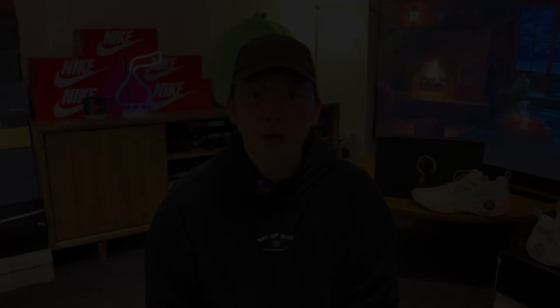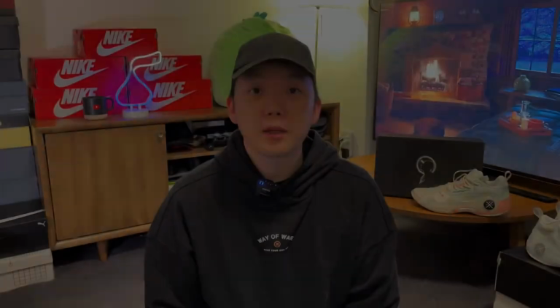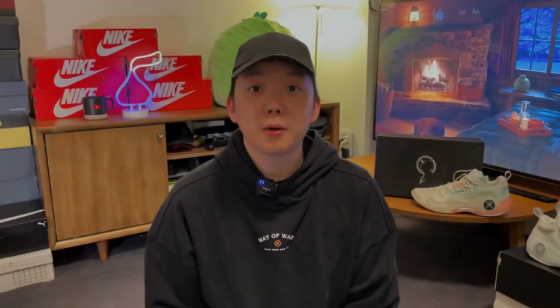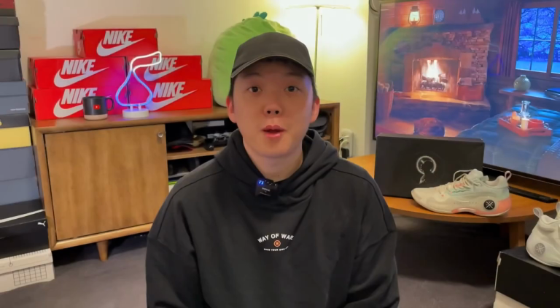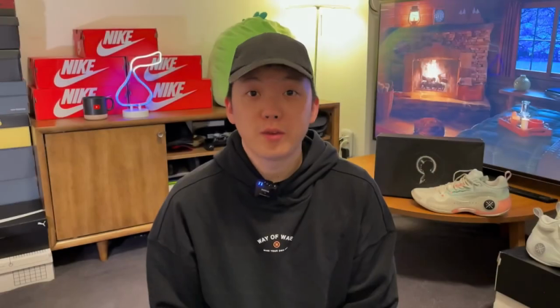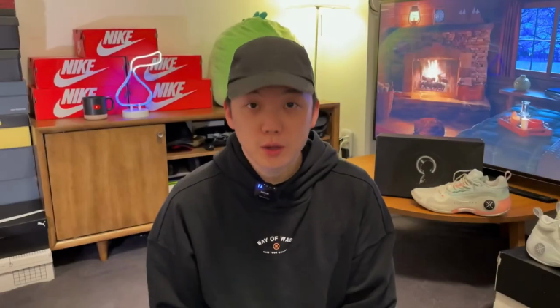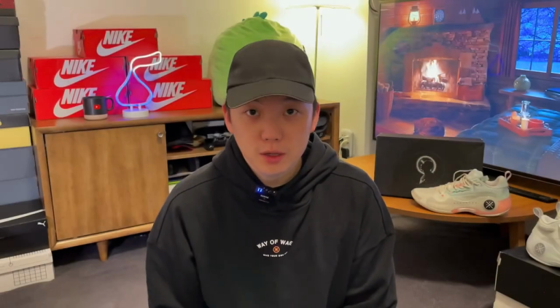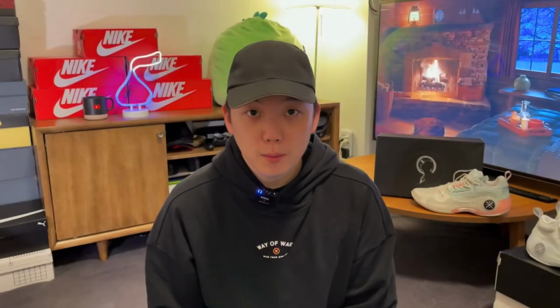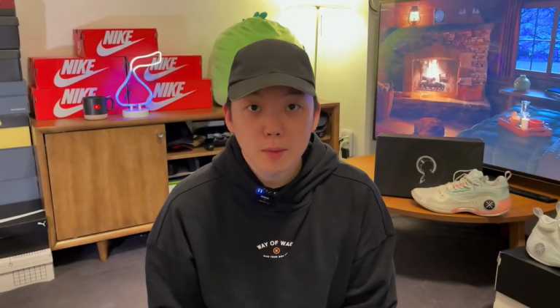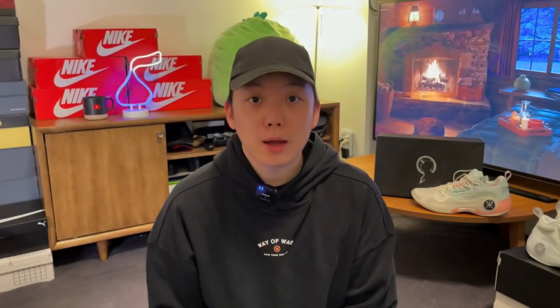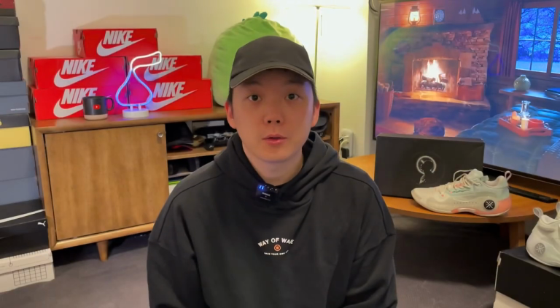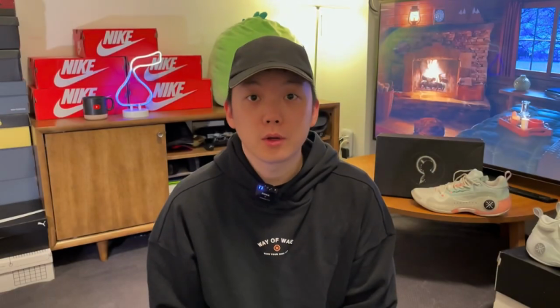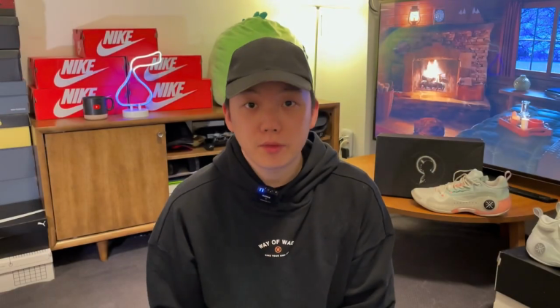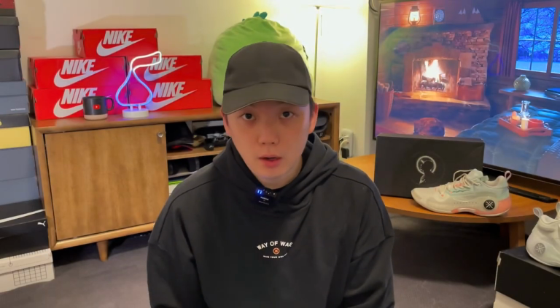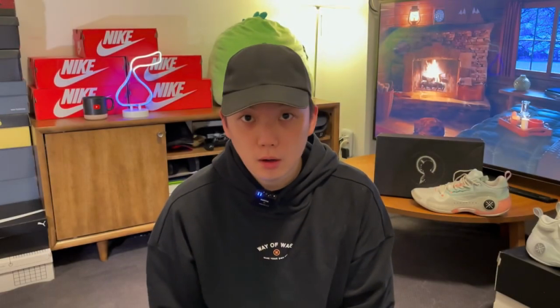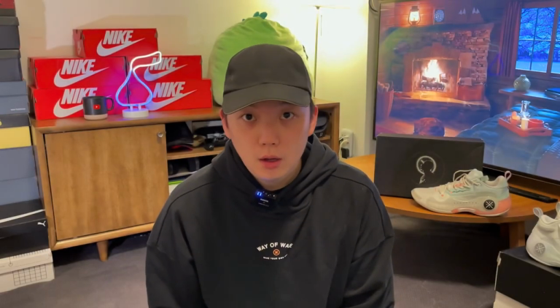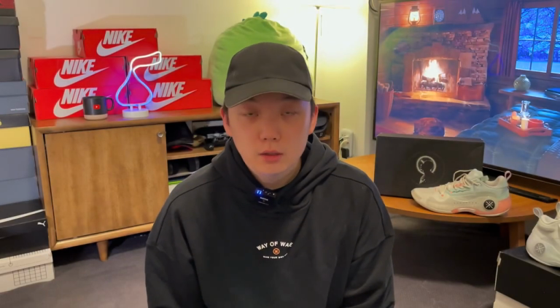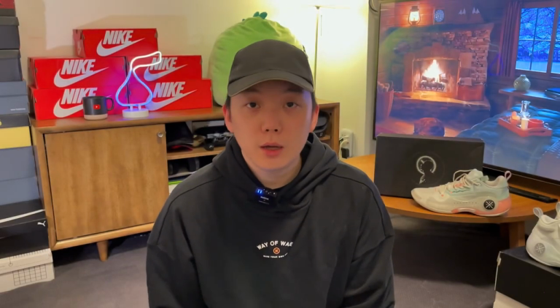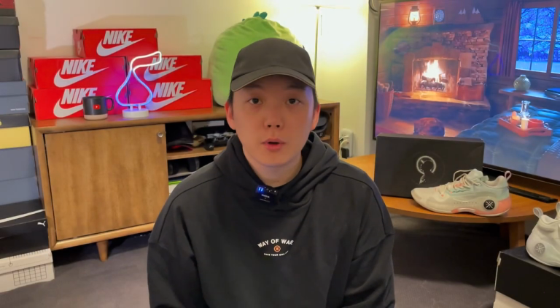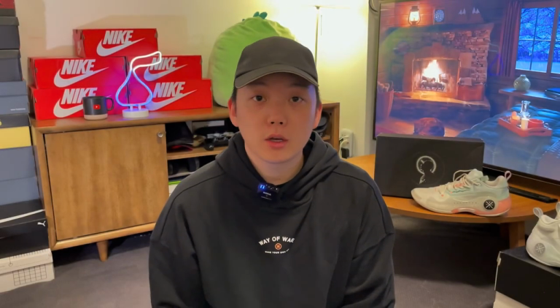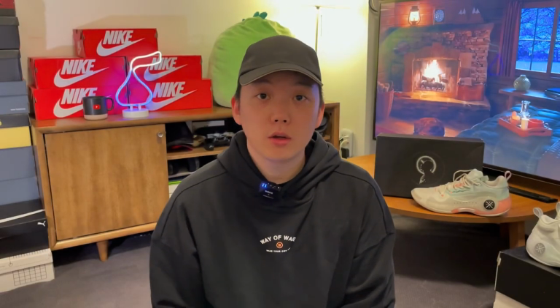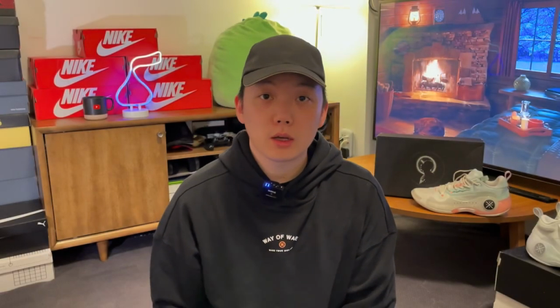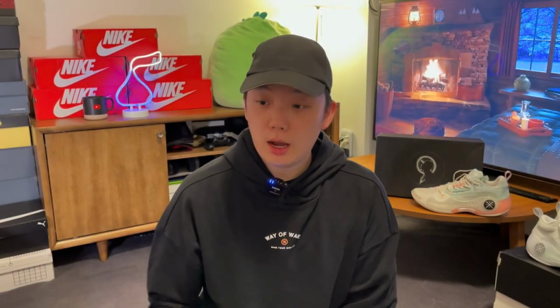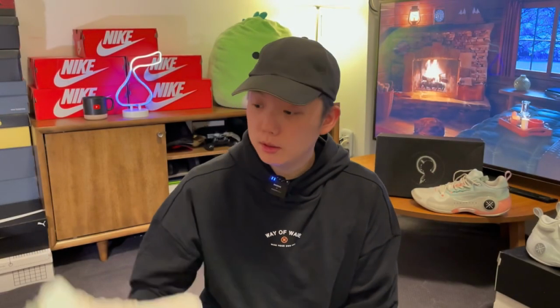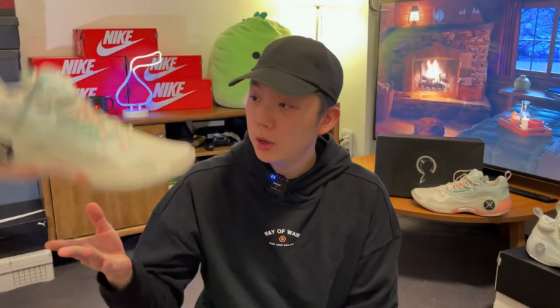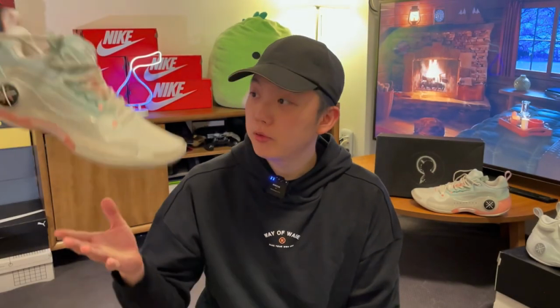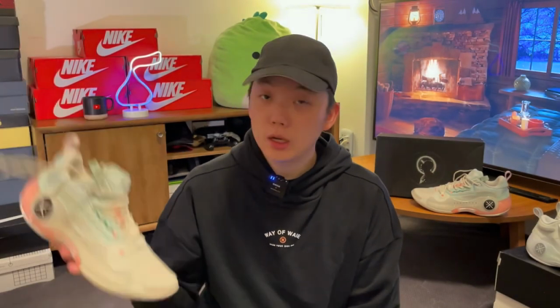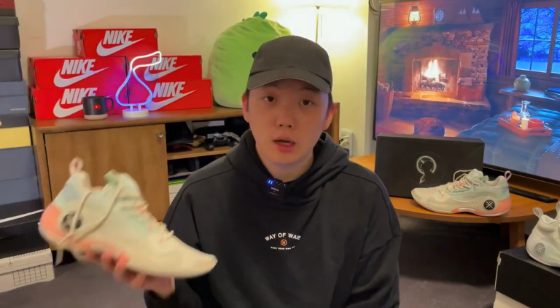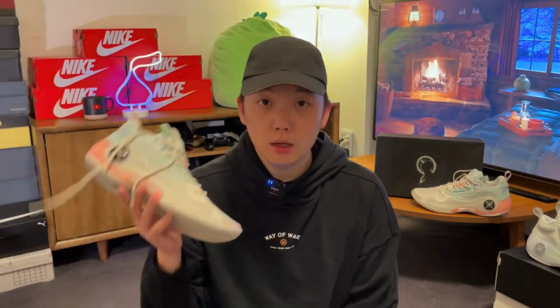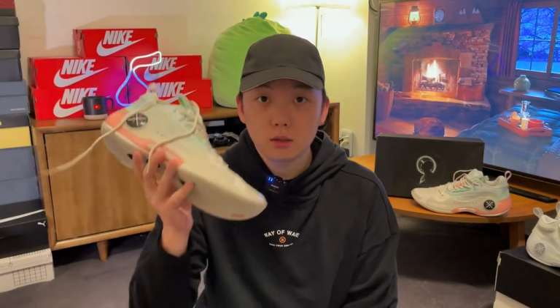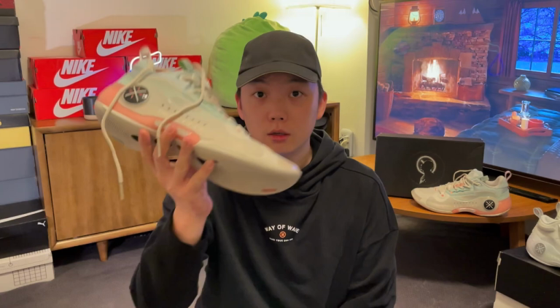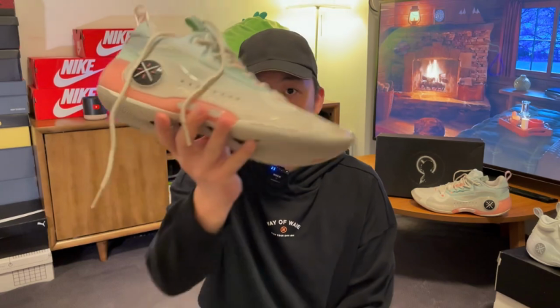Hi there, hope you're having a good day, welcome back to another video. Today I want to take a look at the Waveway 10 Low.